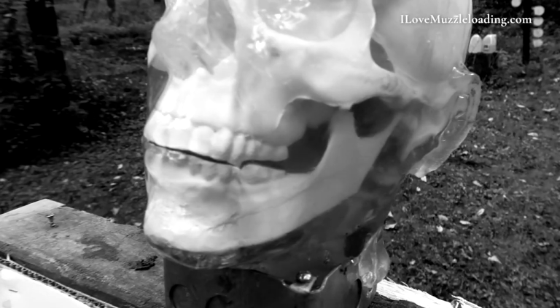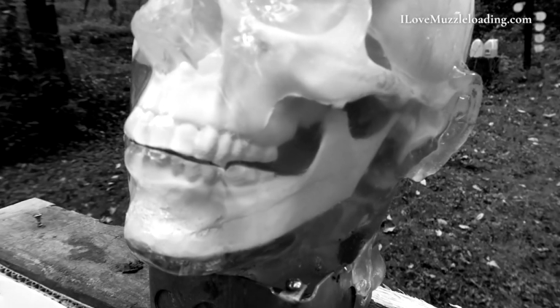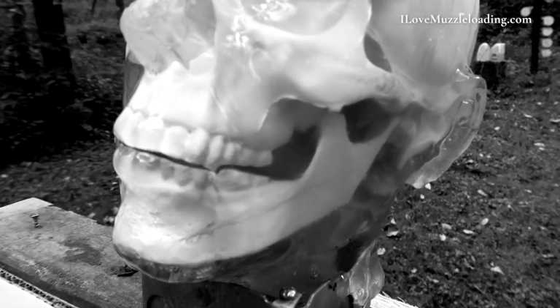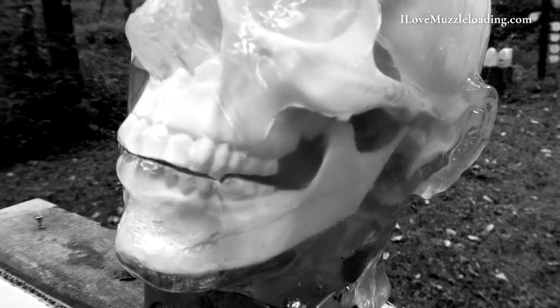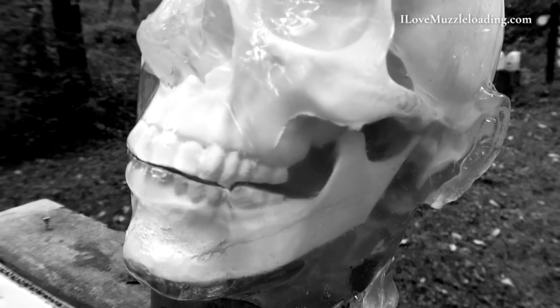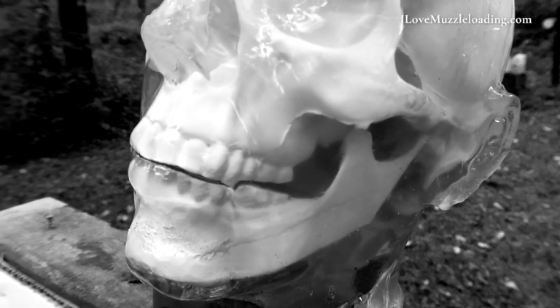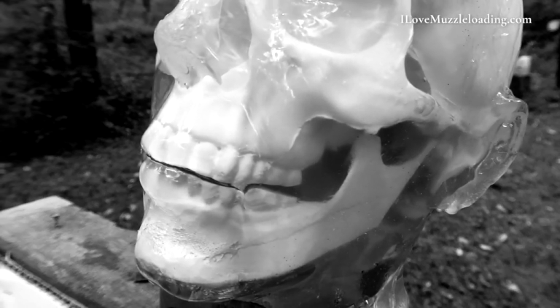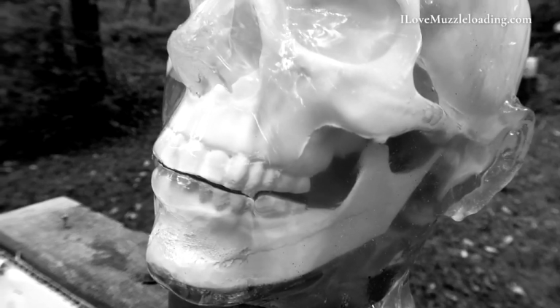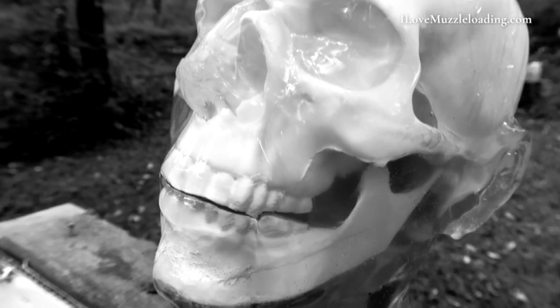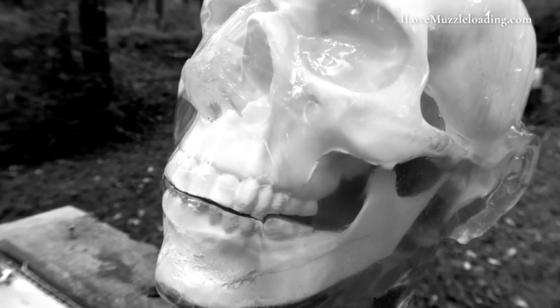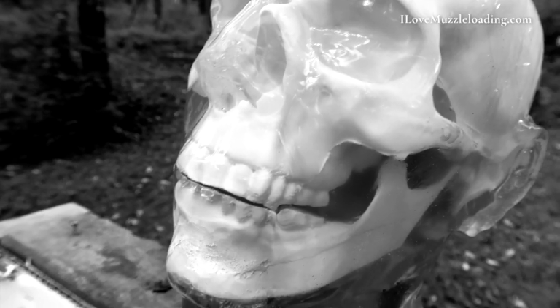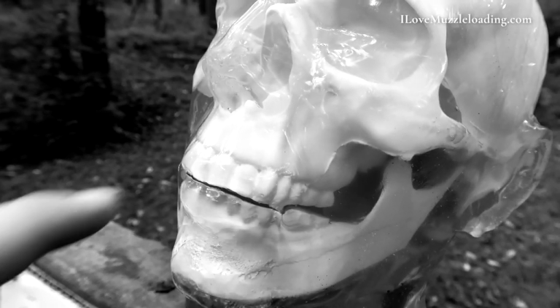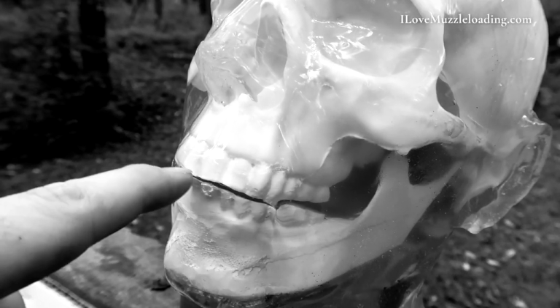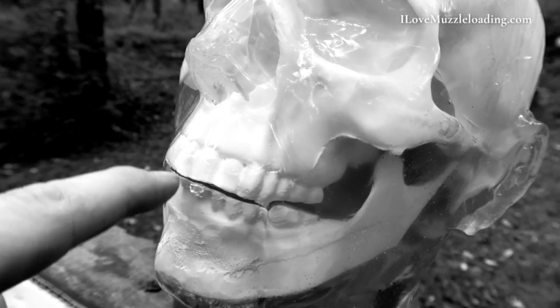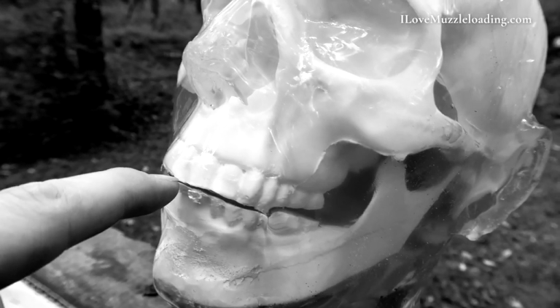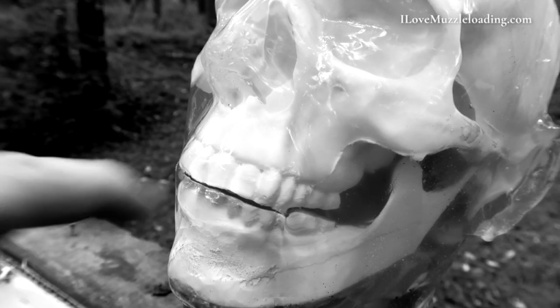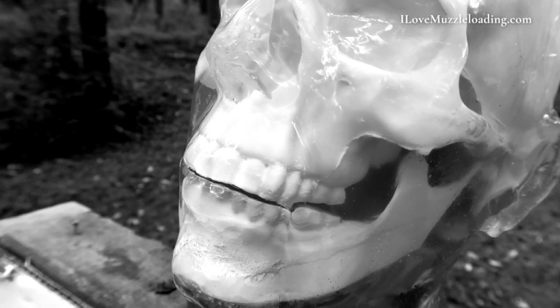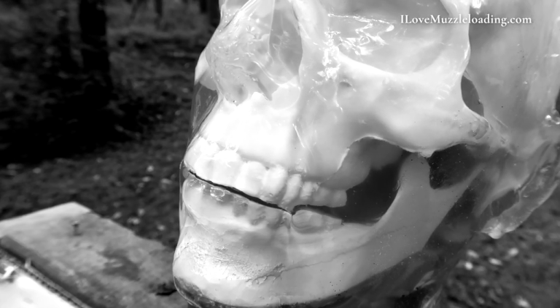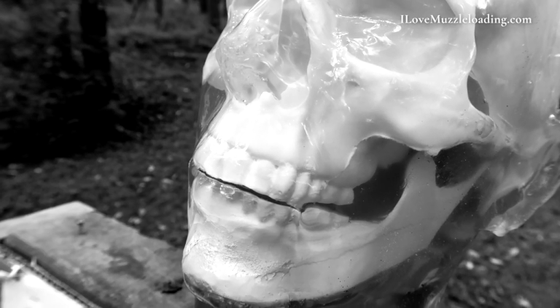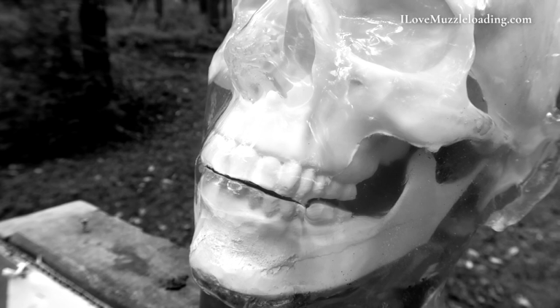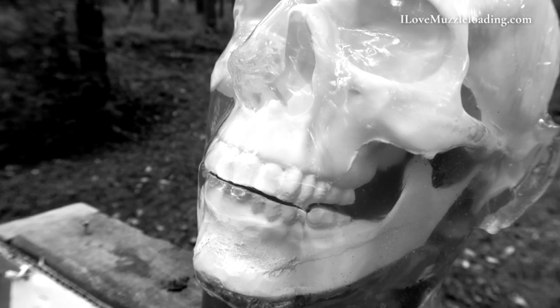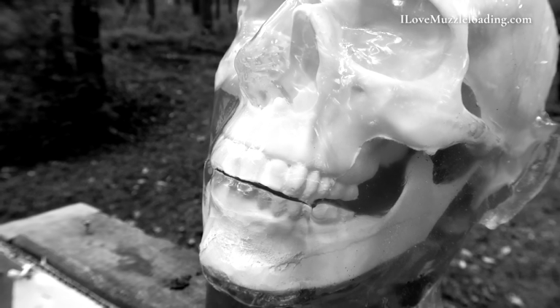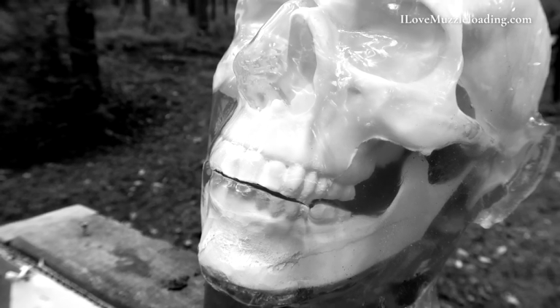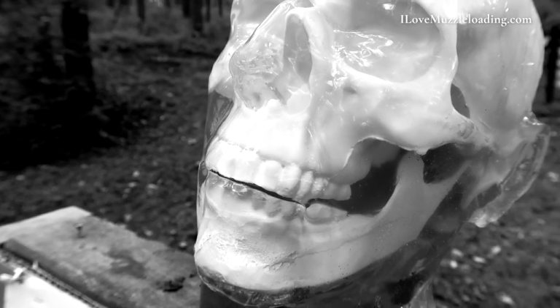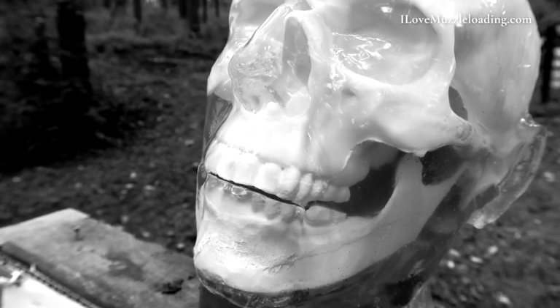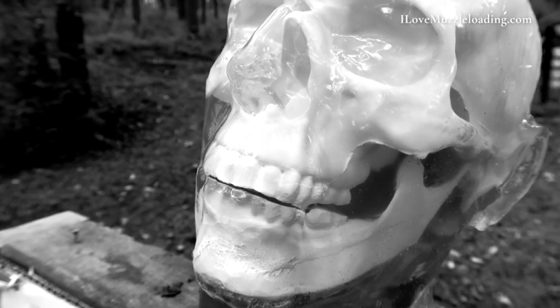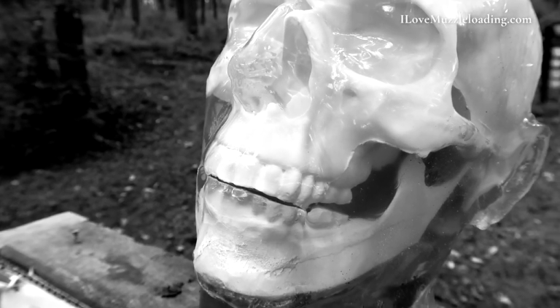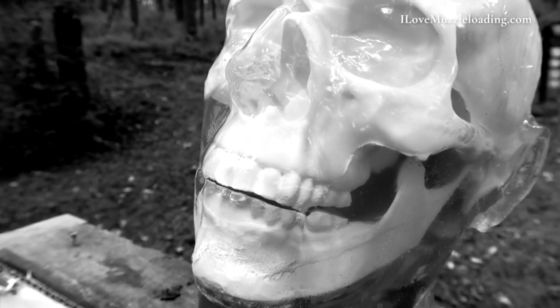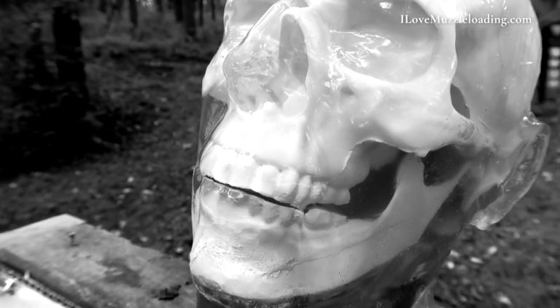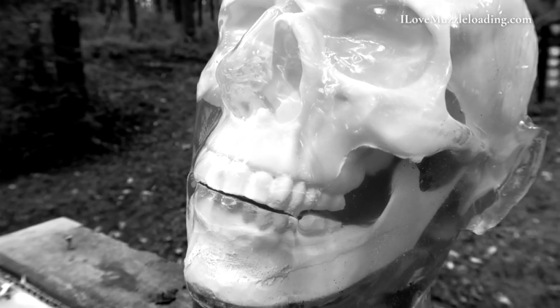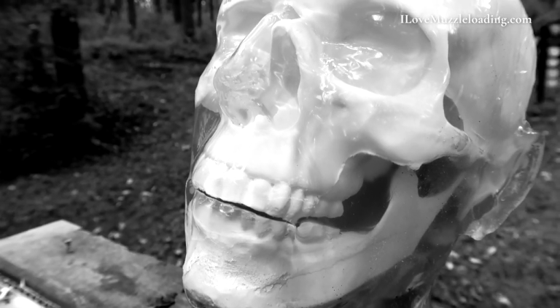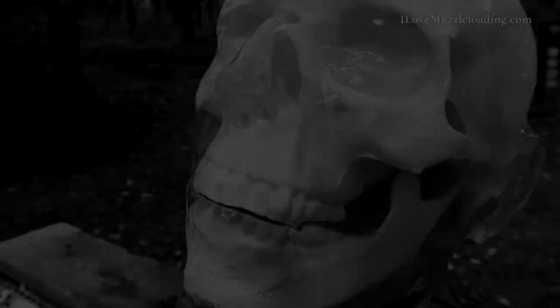From what I've seen, he has pretty good teeth. The teeth on this aren't really historically accurate for the English from the period.